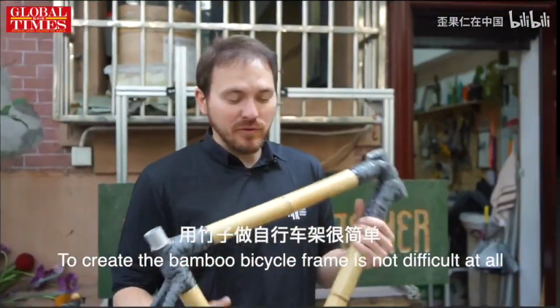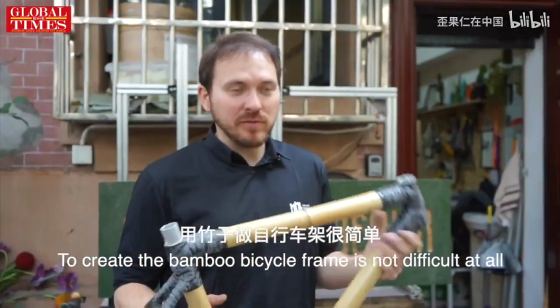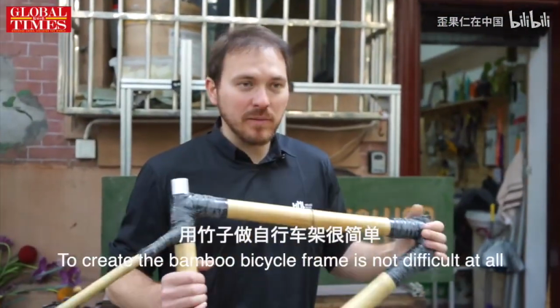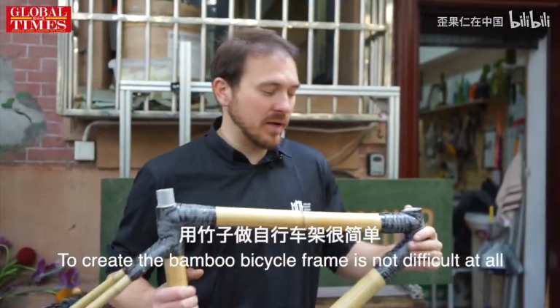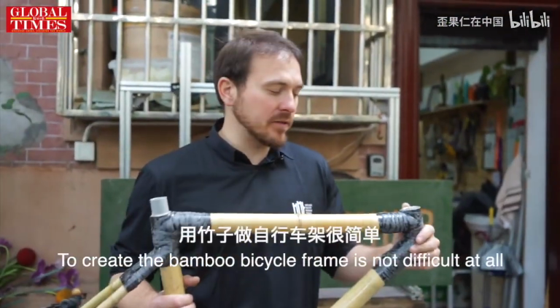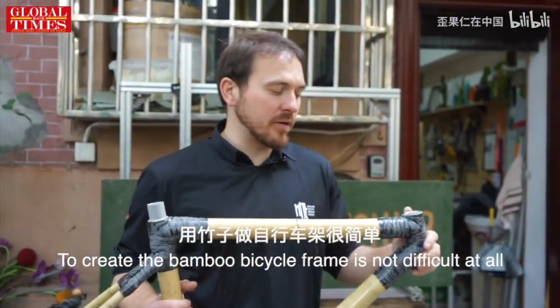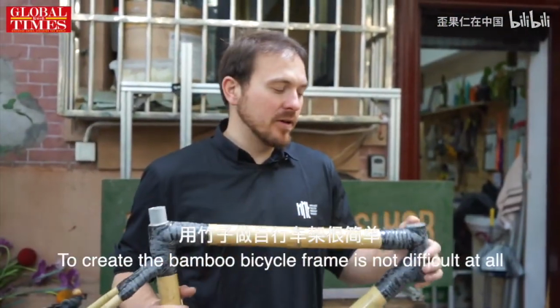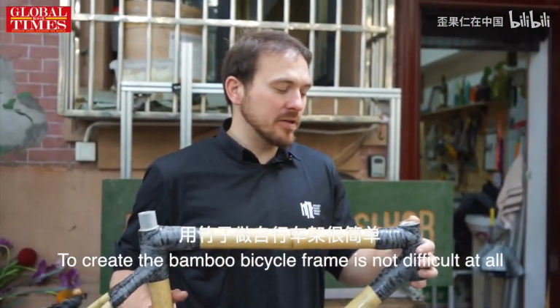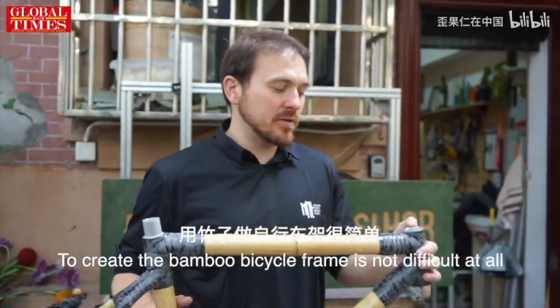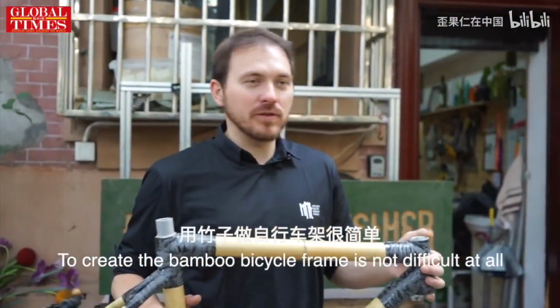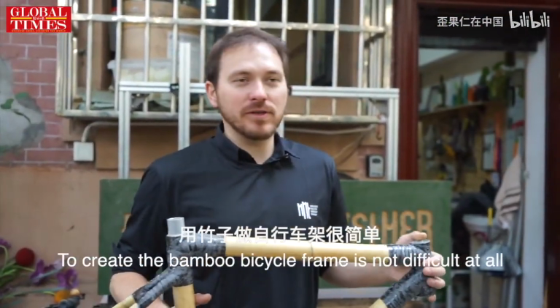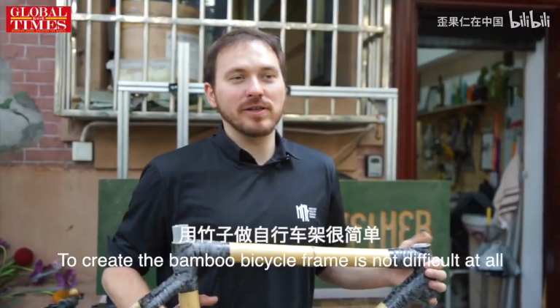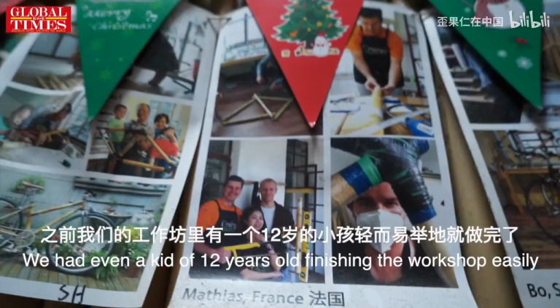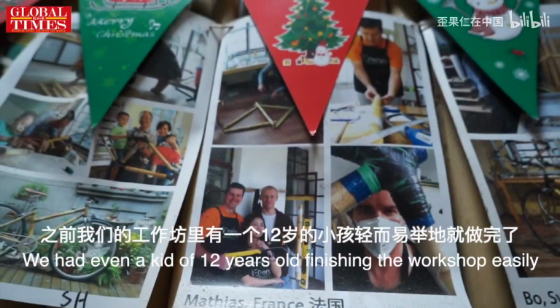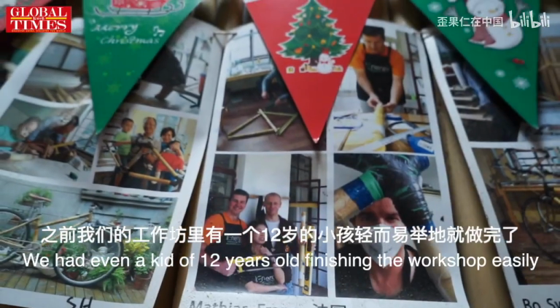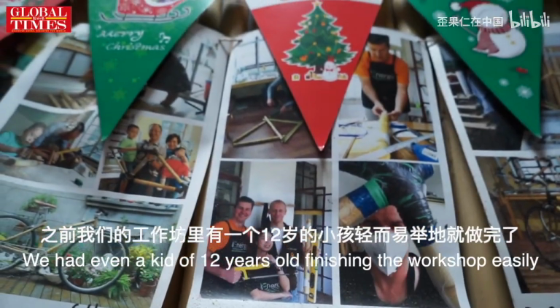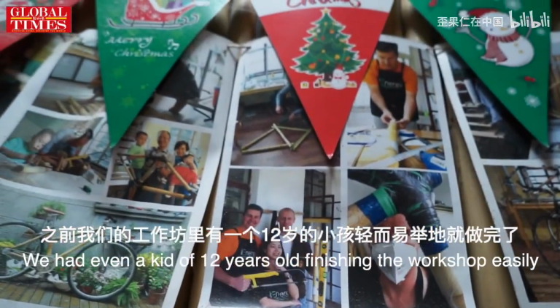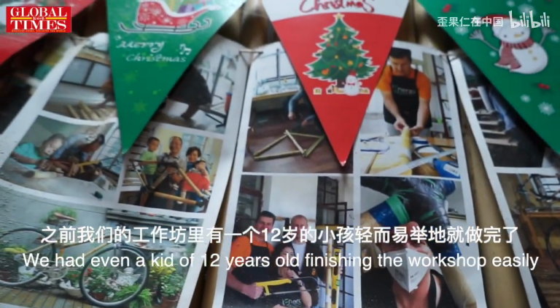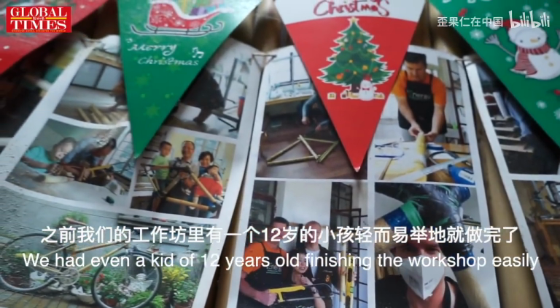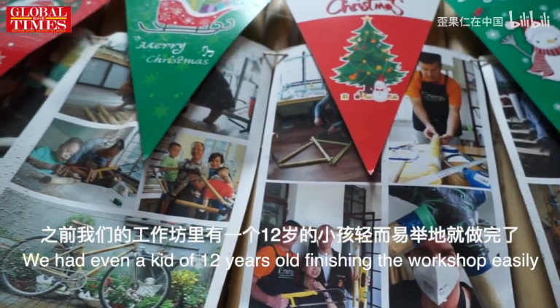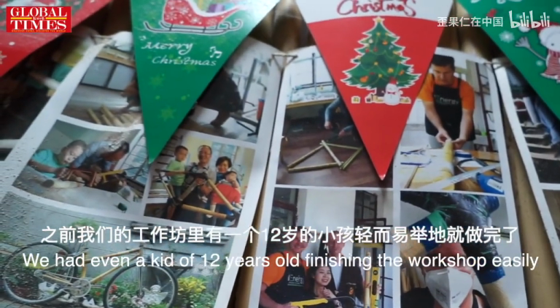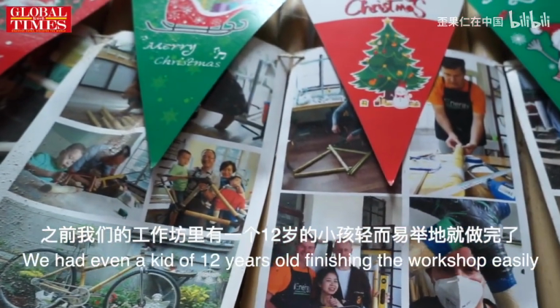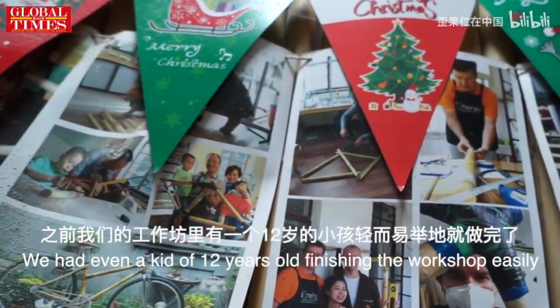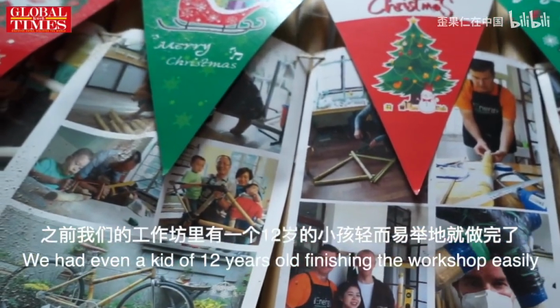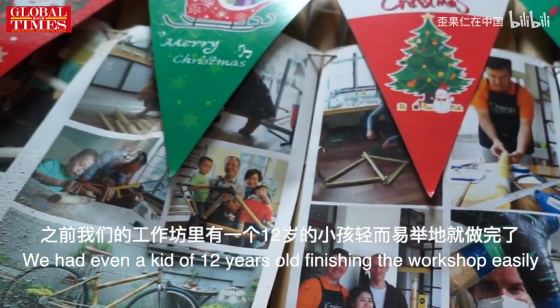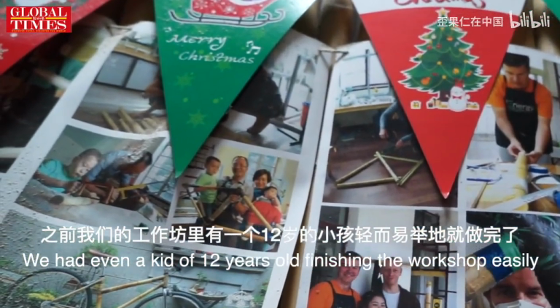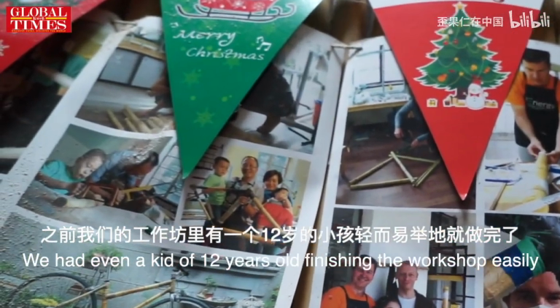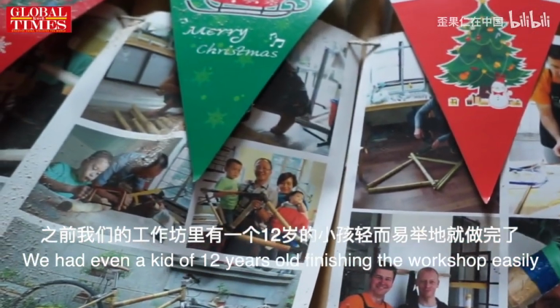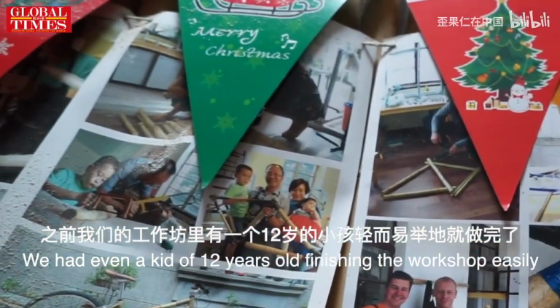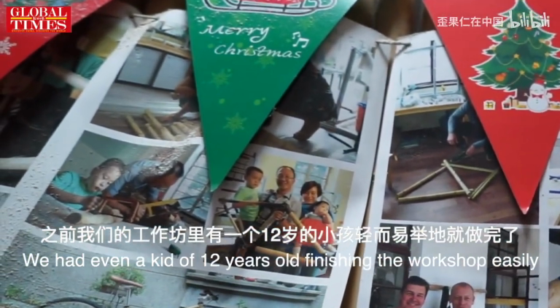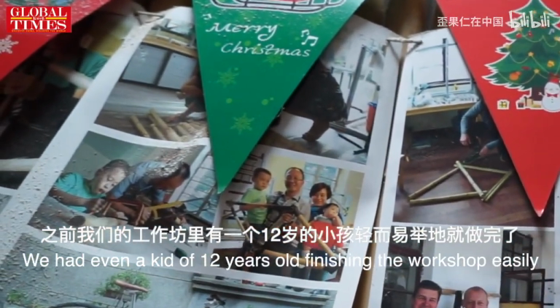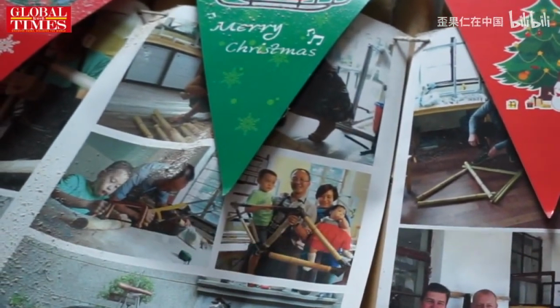To create a bamboo bicycle frame, it's not difficult at all. We've even had kids of around 12 years old finishing the workshop easily.